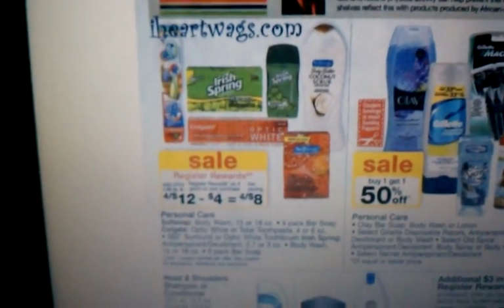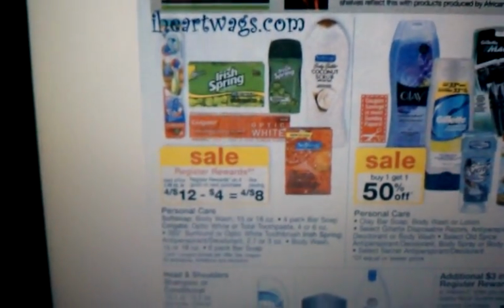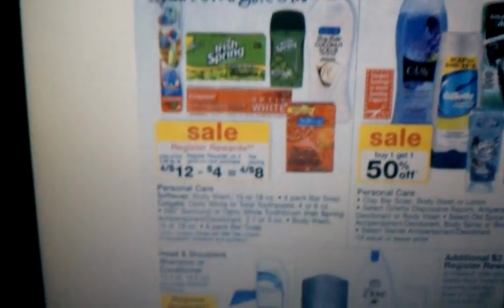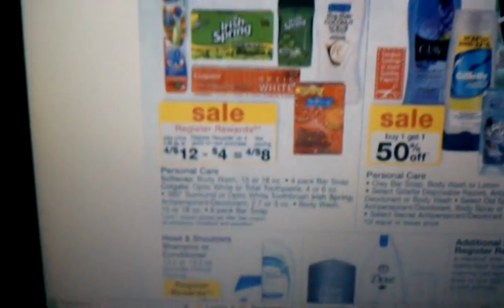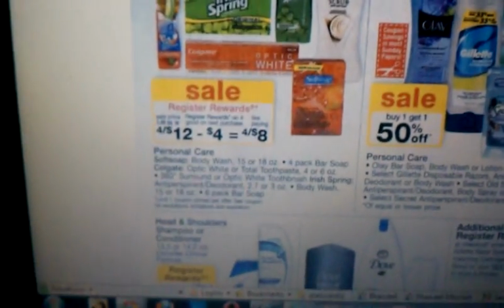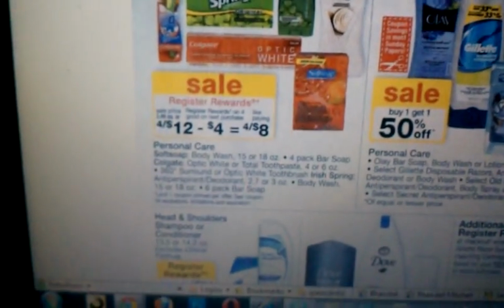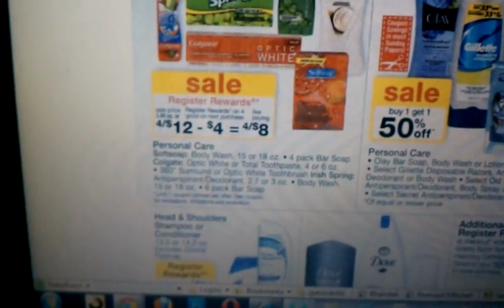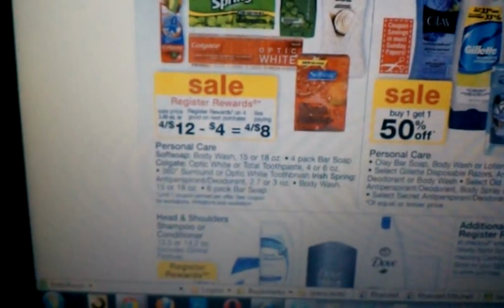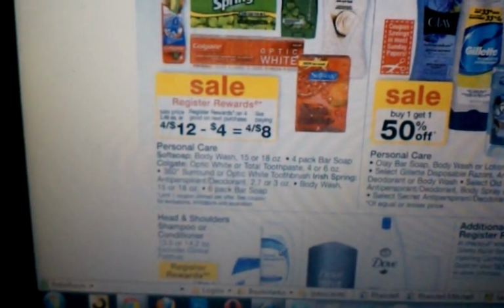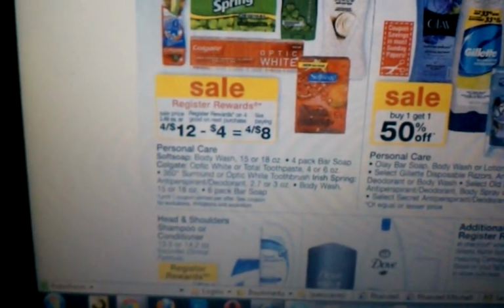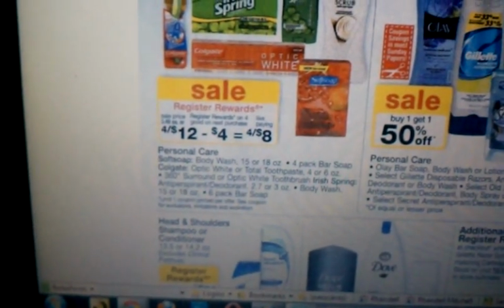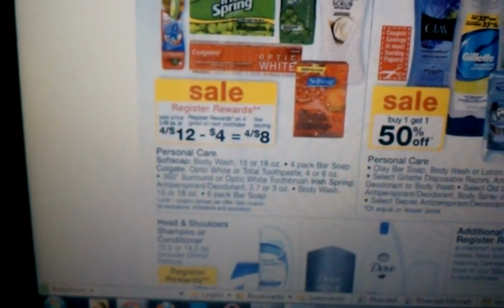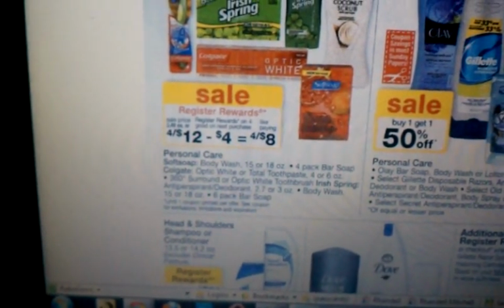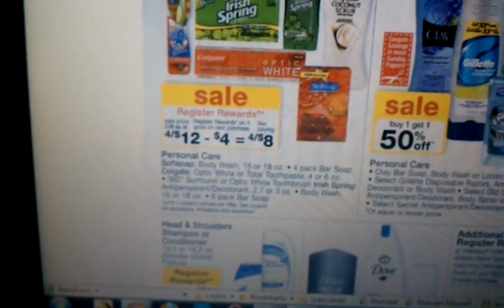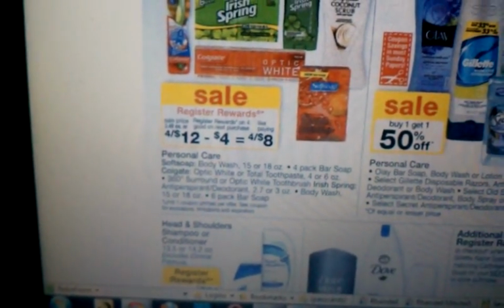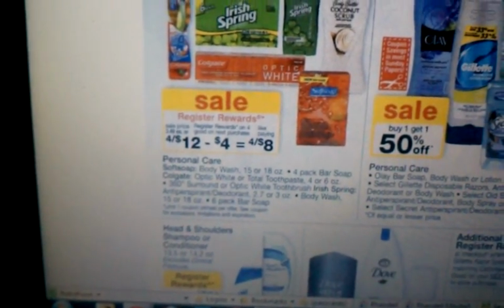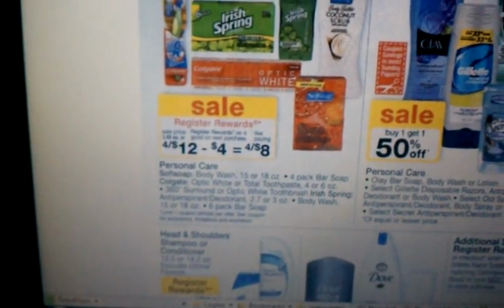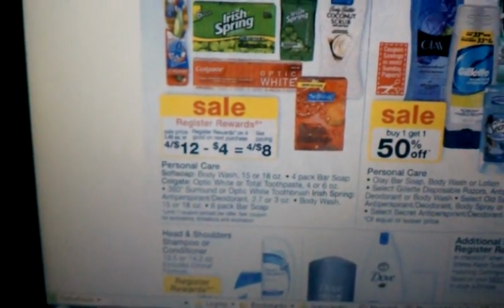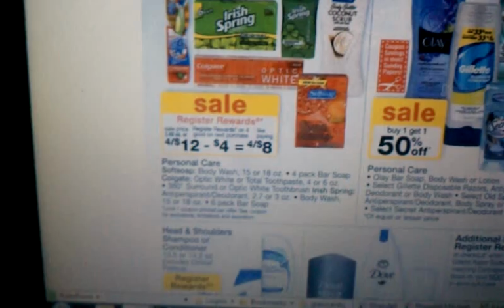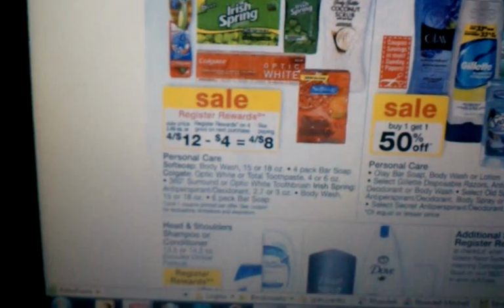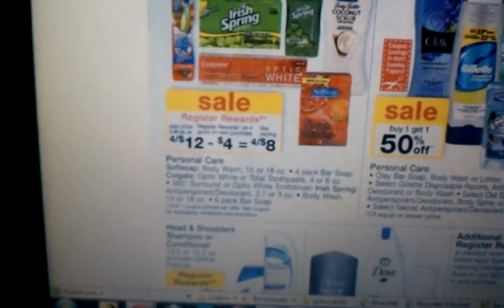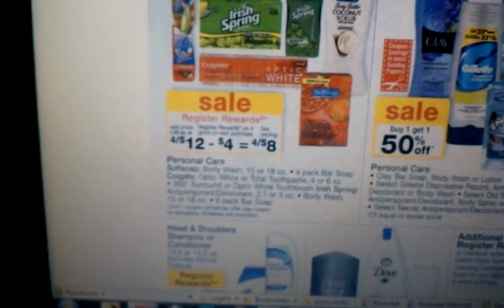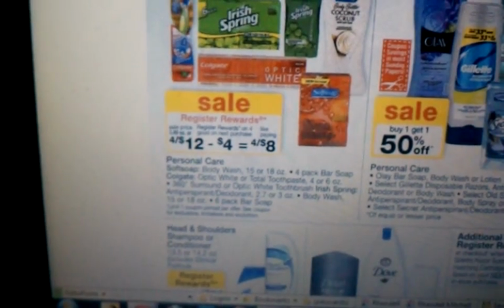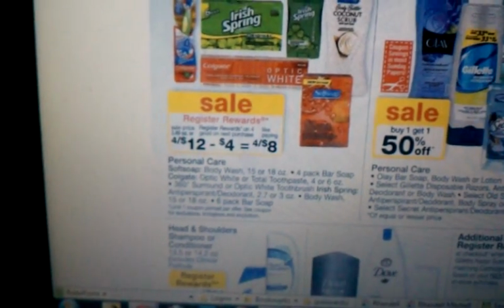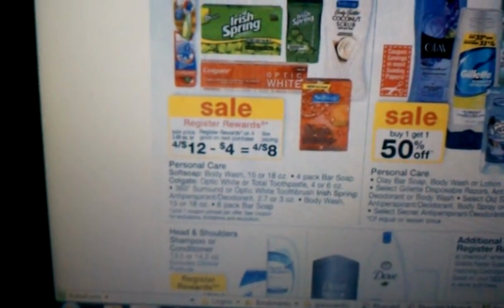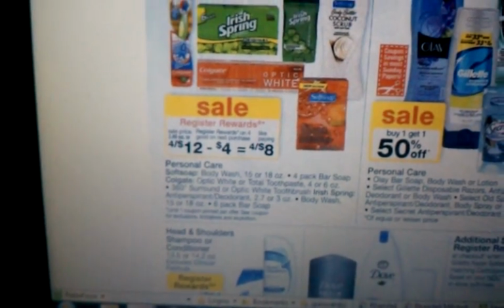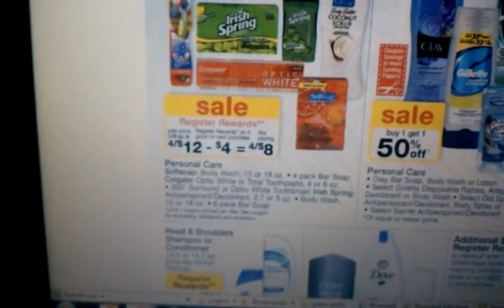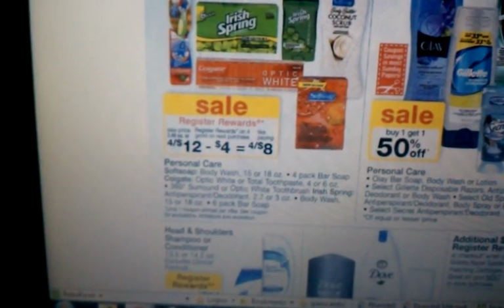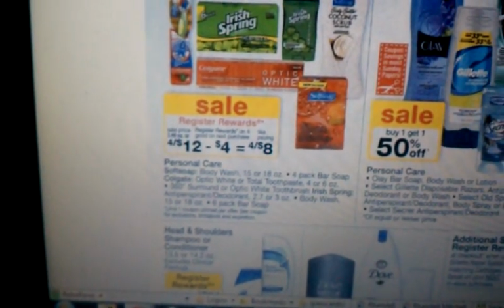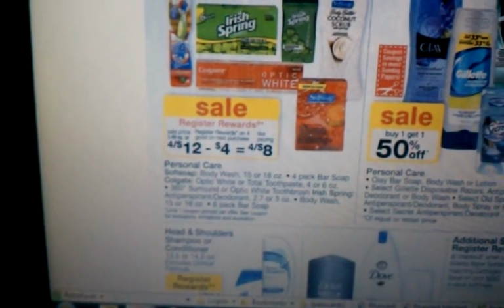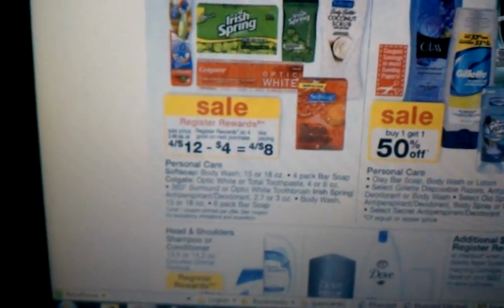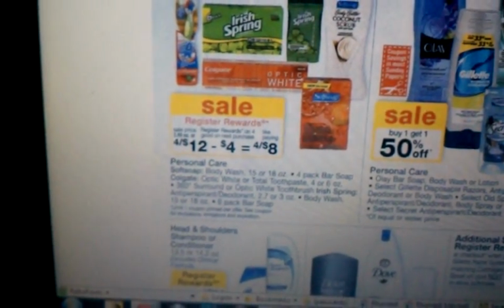For the deal, it's $4 for $12, and you will get a $4 Register Reward, so it's like paying $4 for $8.